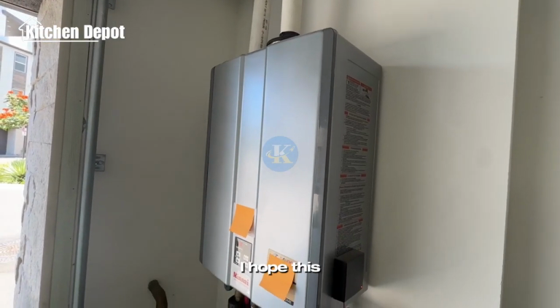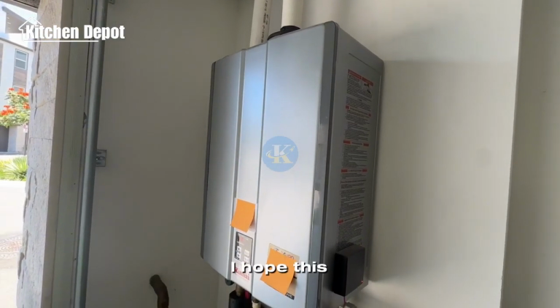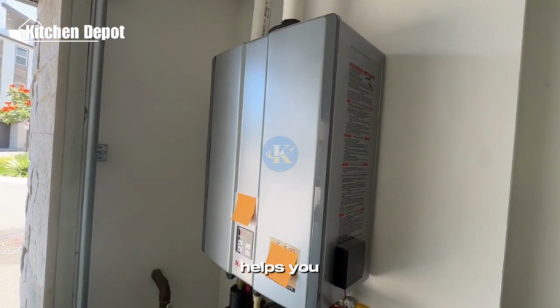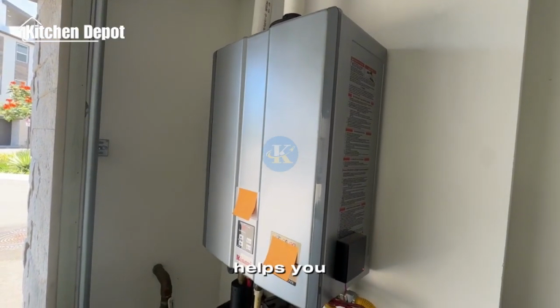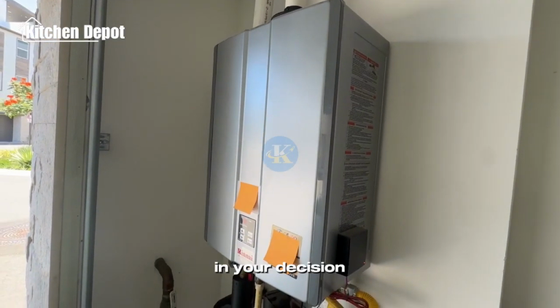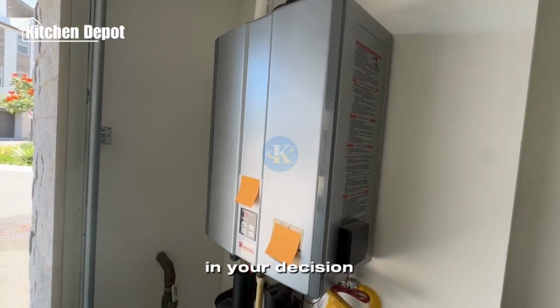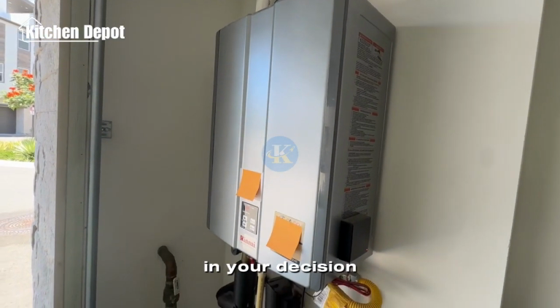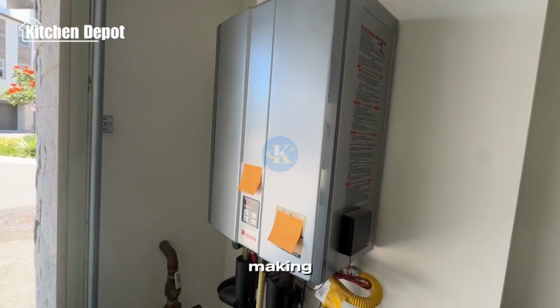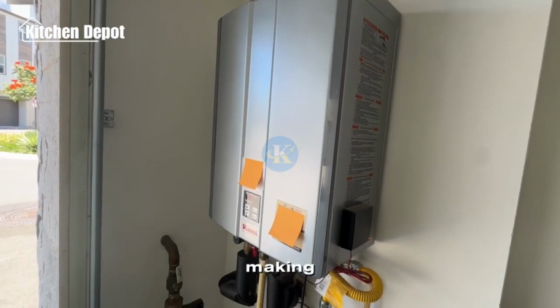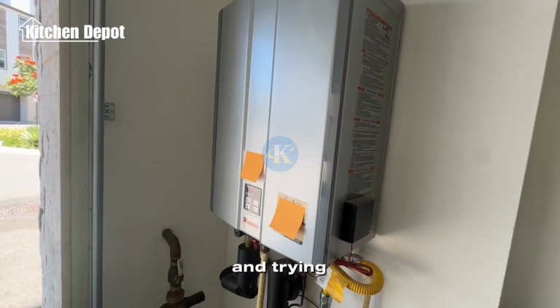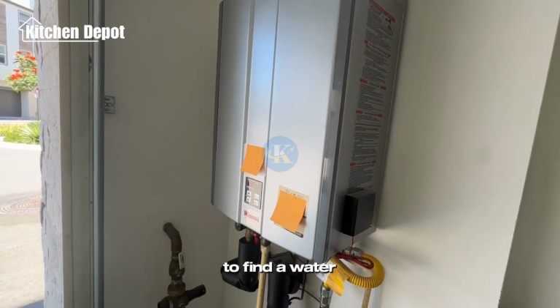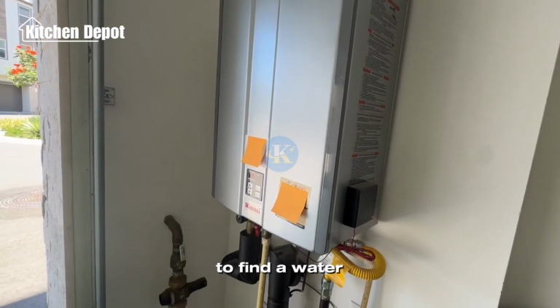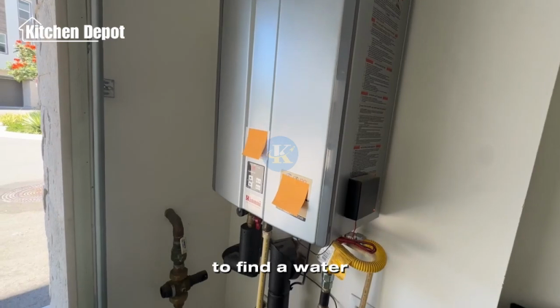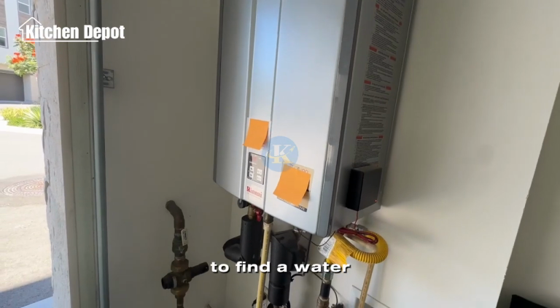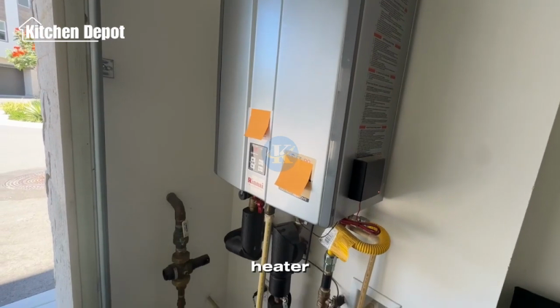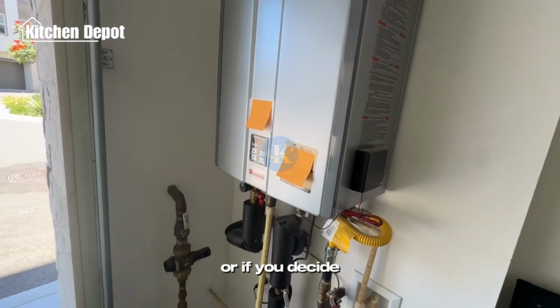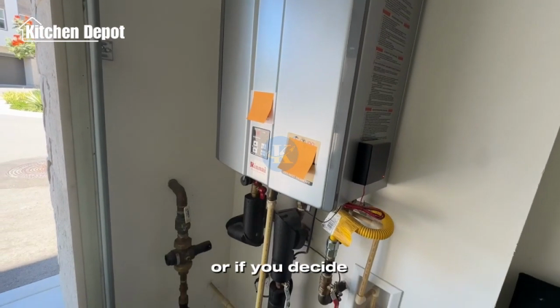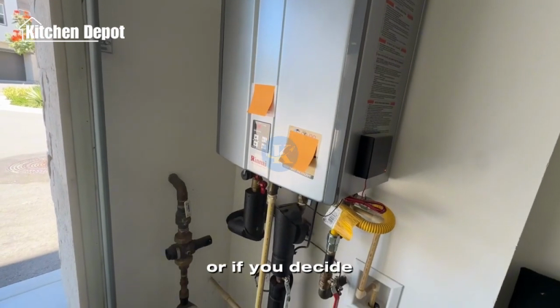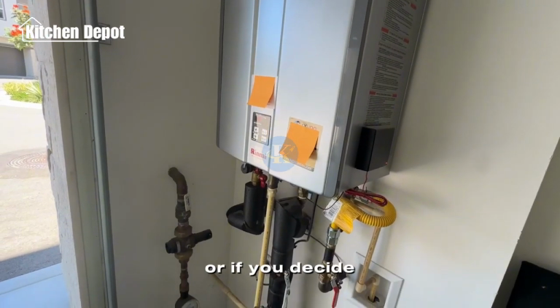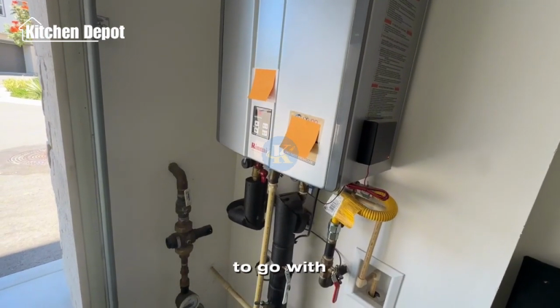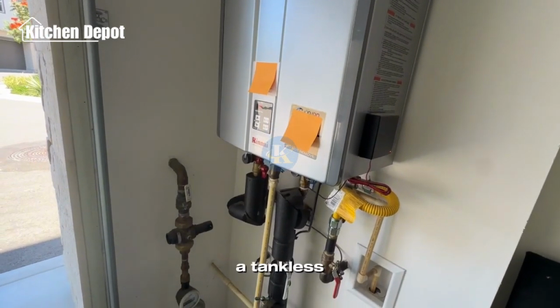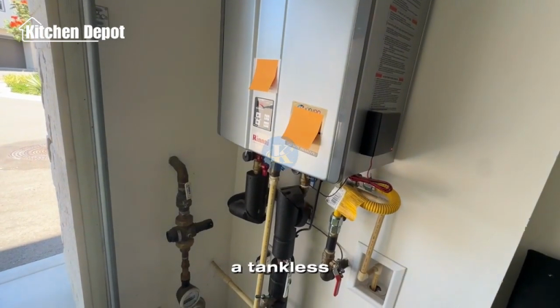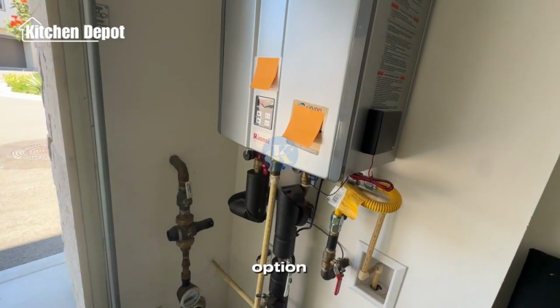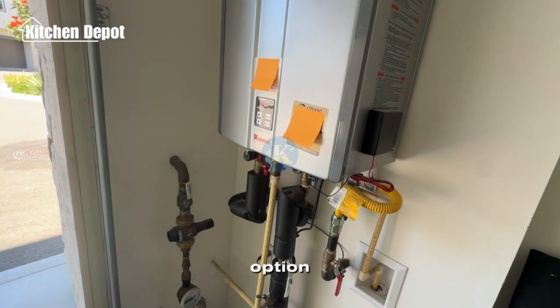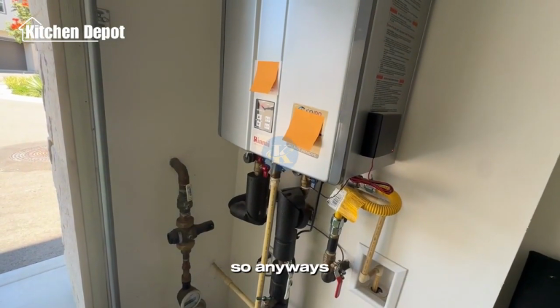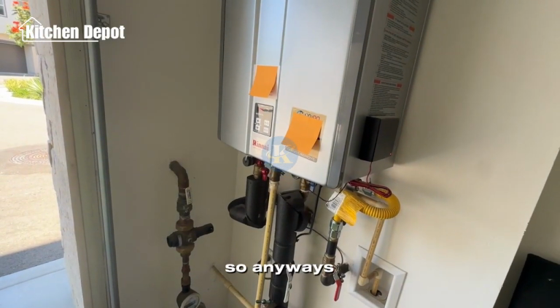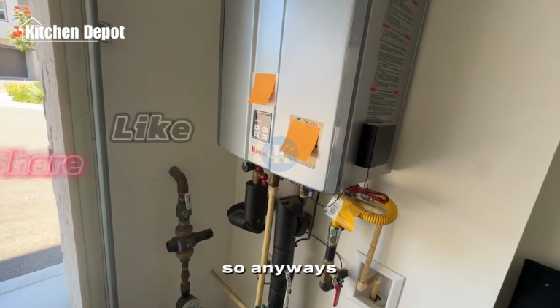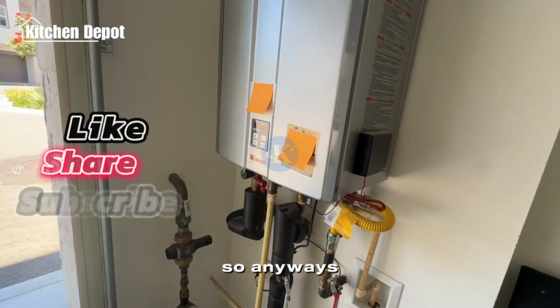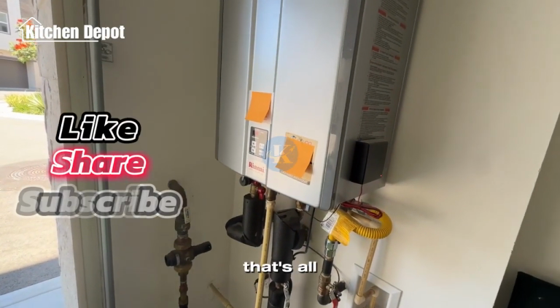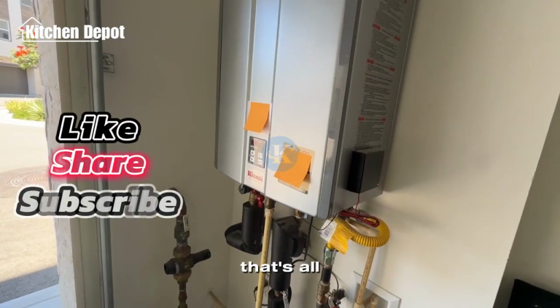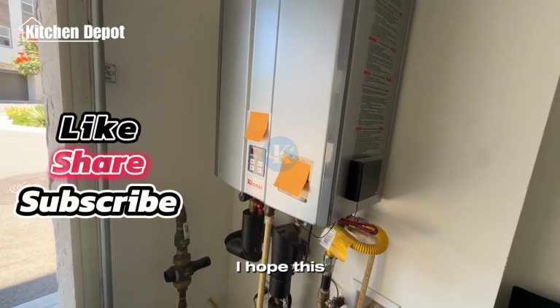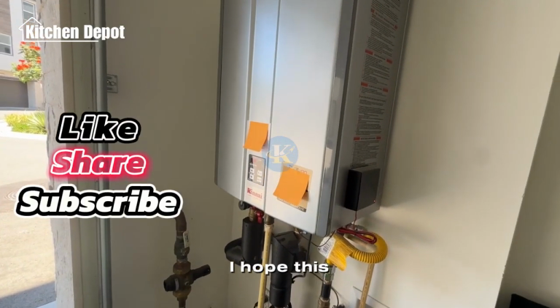I hope this helps you in your decision-making when trying to find a water heater or deciding whether to go with a tankless option. Anyway, that's all — I hope this helps.